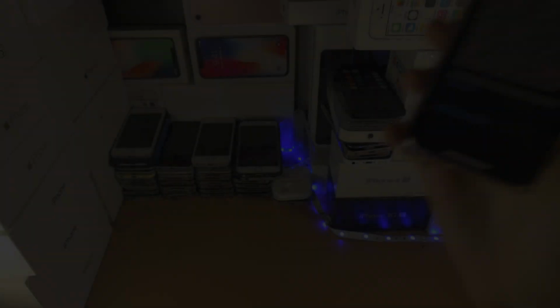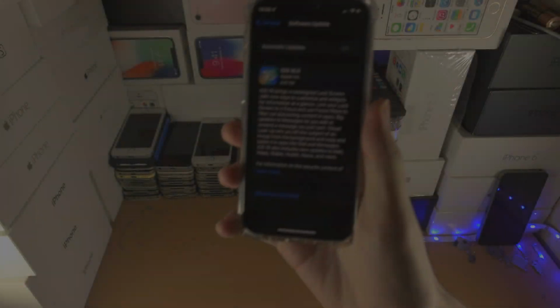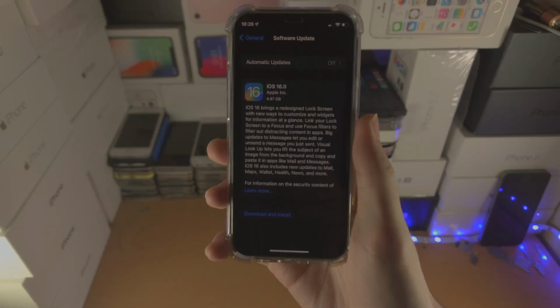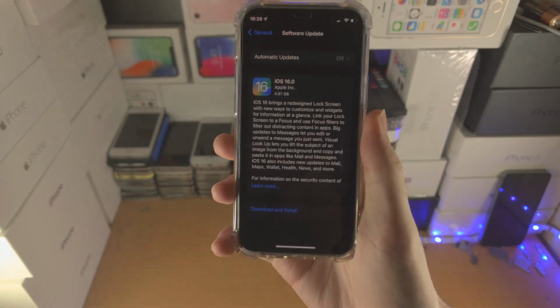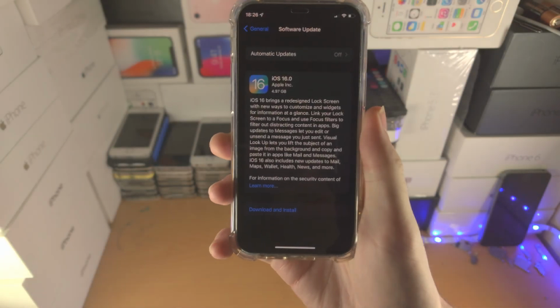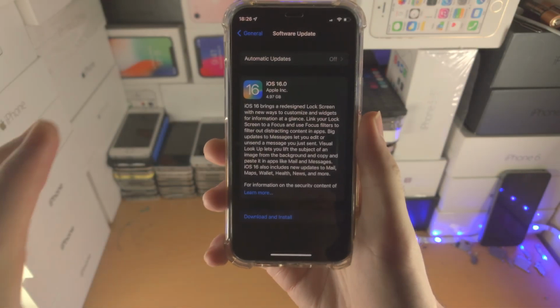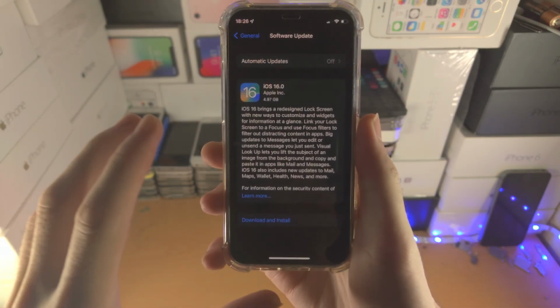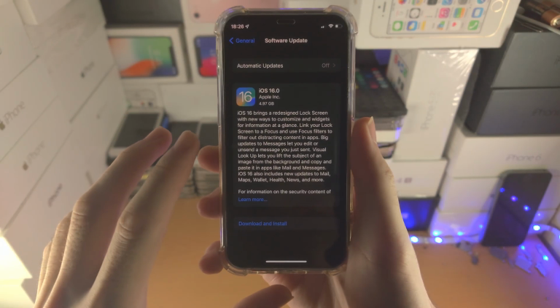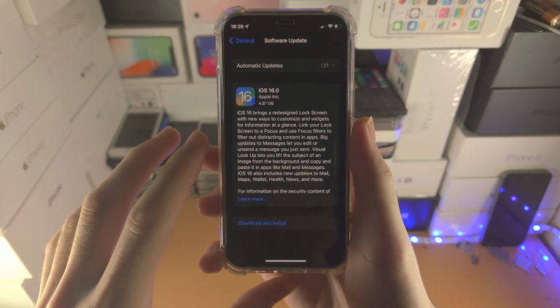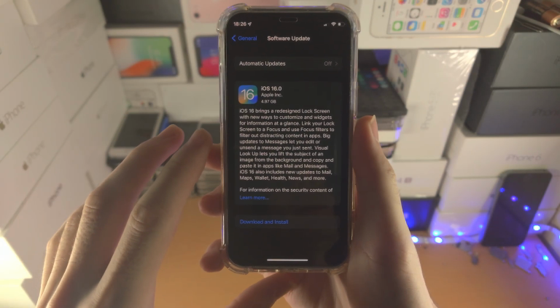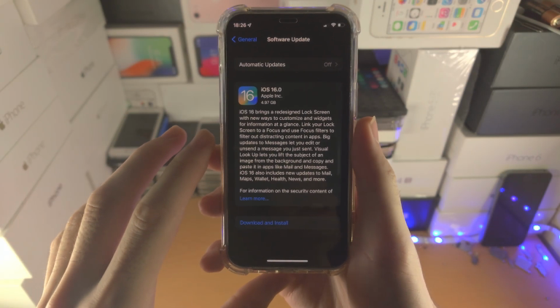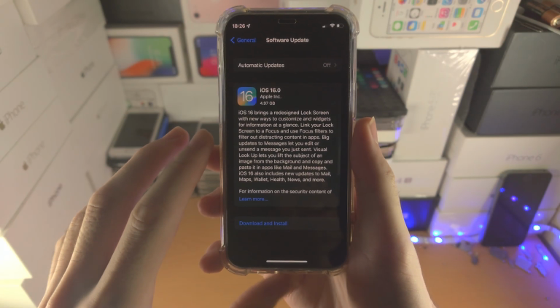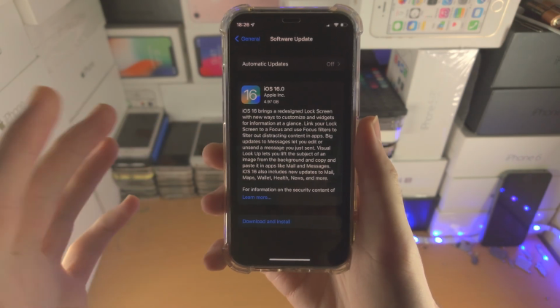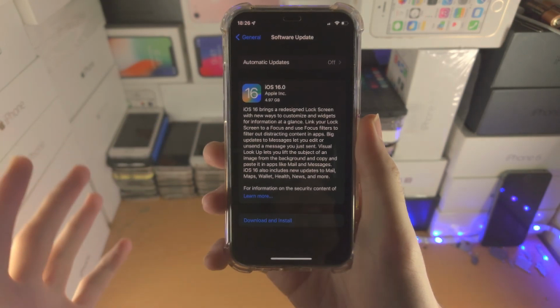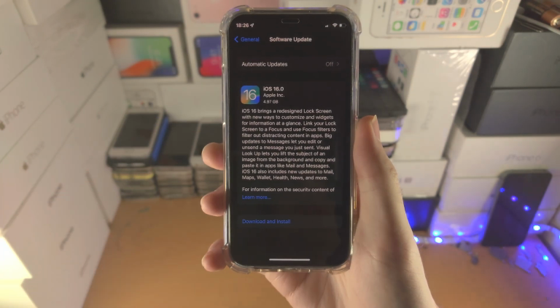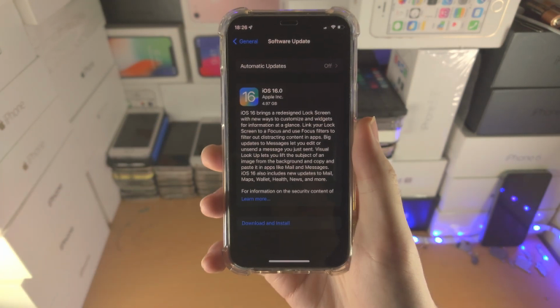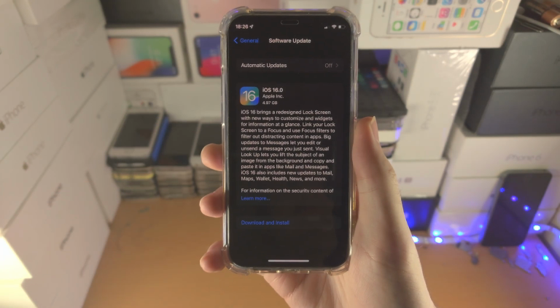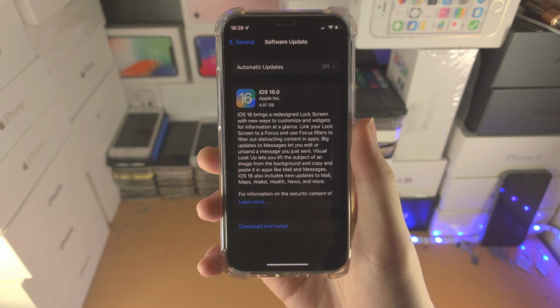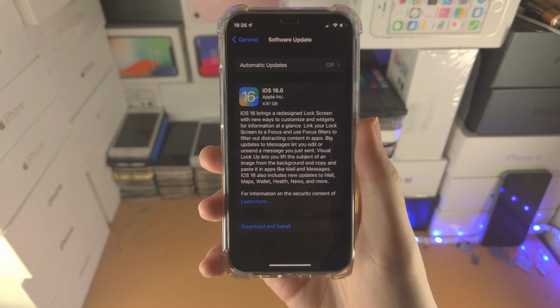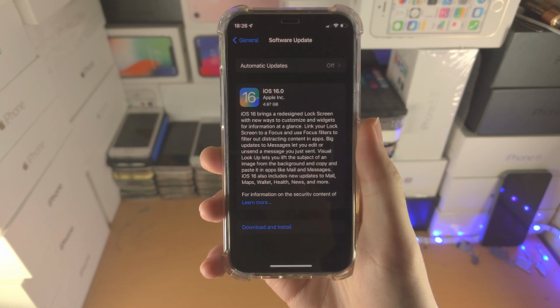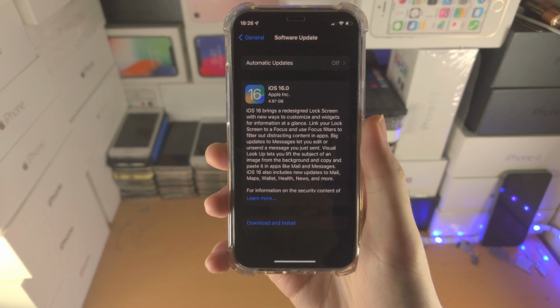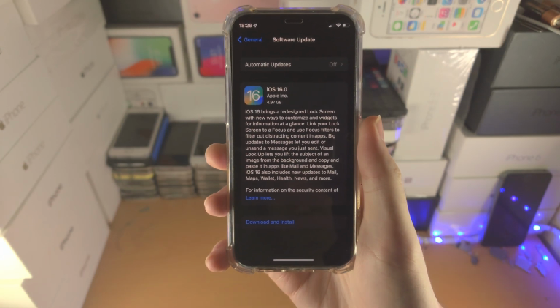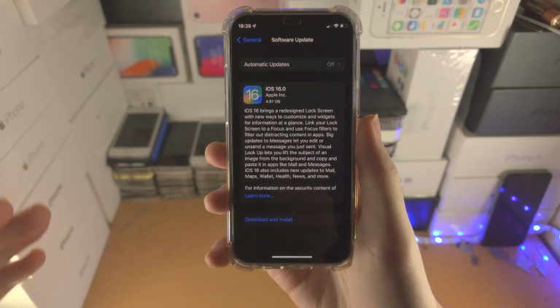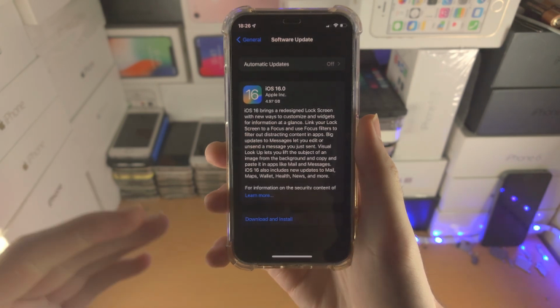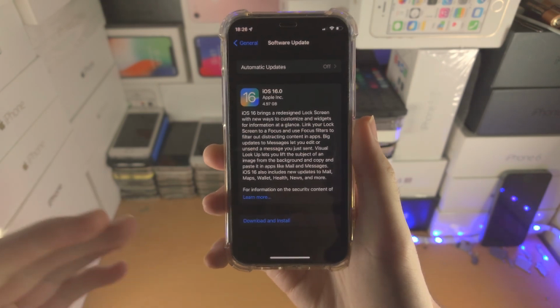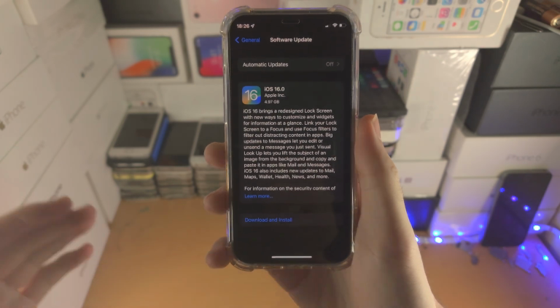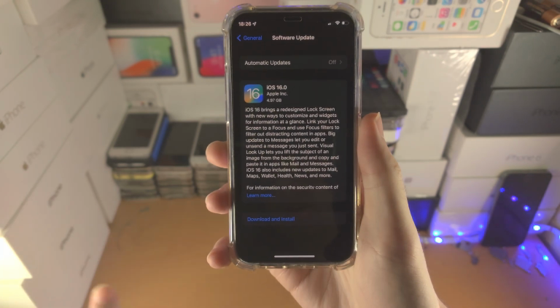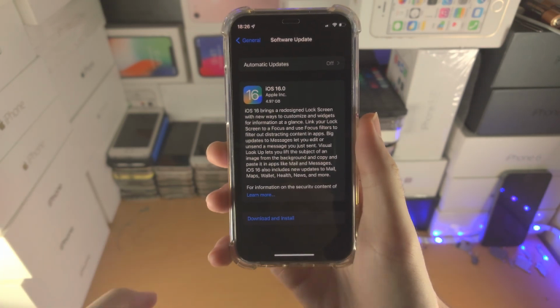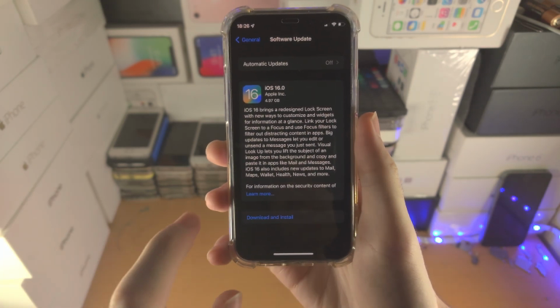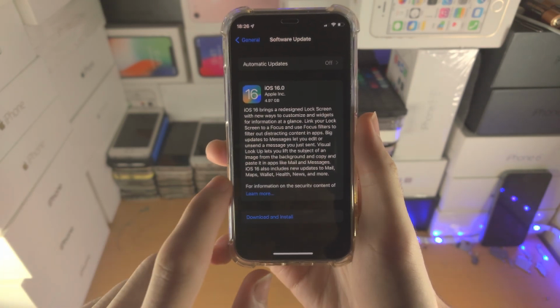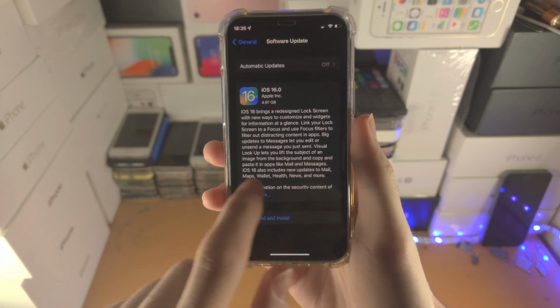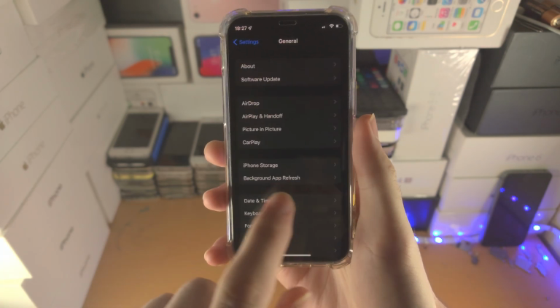Welcome everyone. You want to back up your iPhone before upgrading to iOS 16. I don't blame you. Here is how you do that.